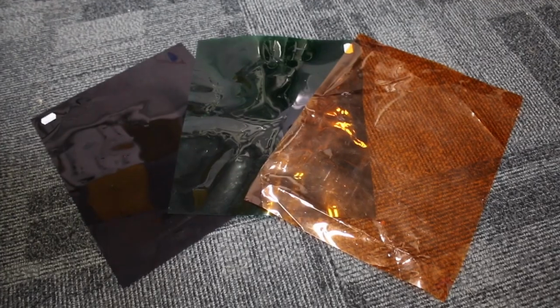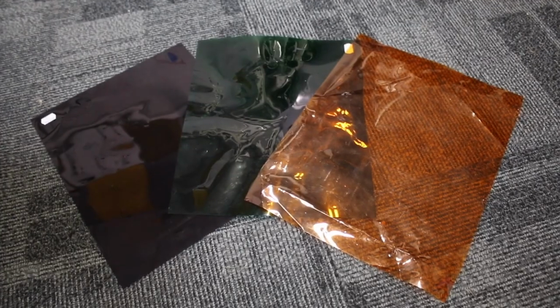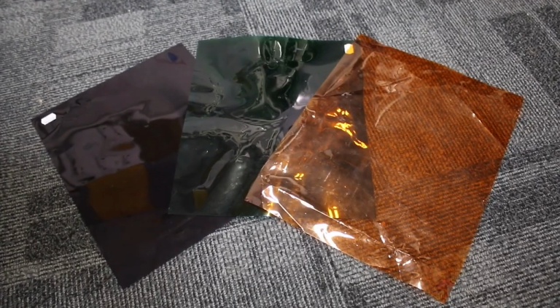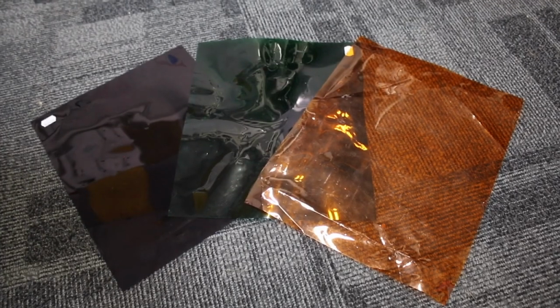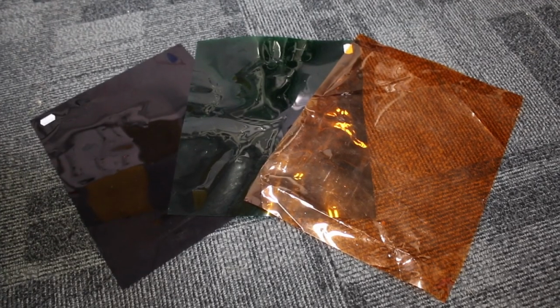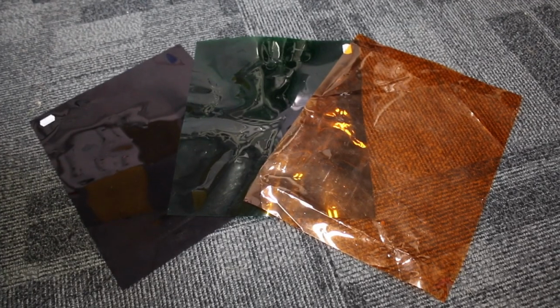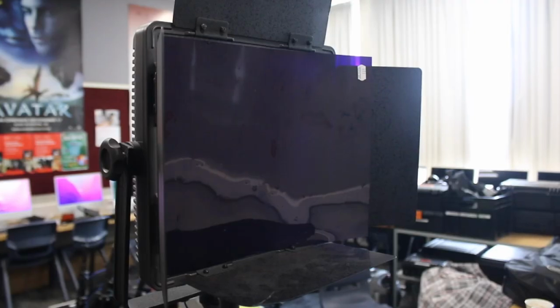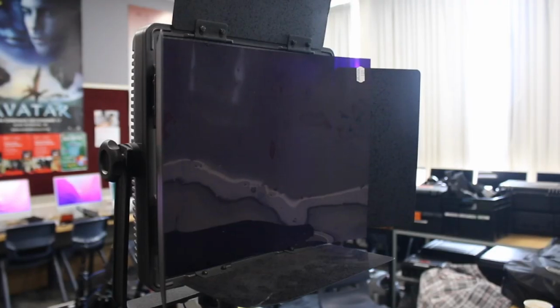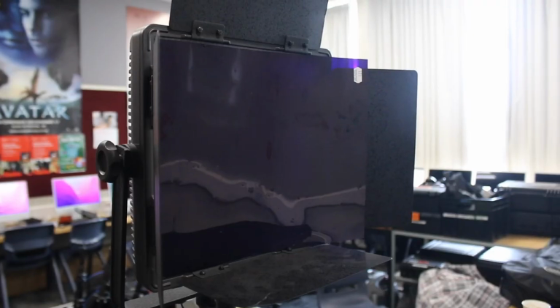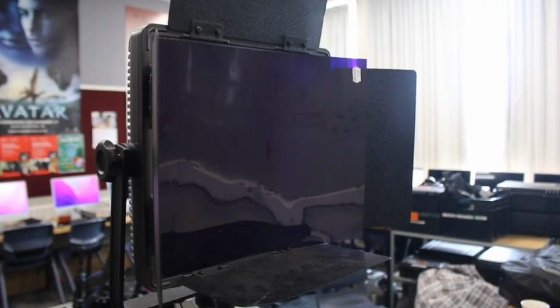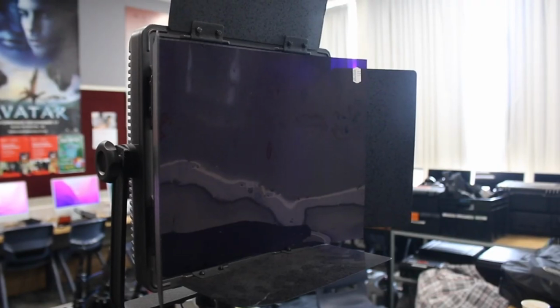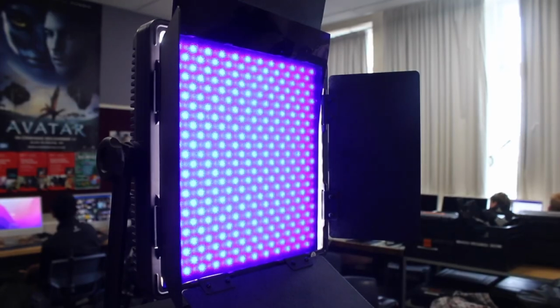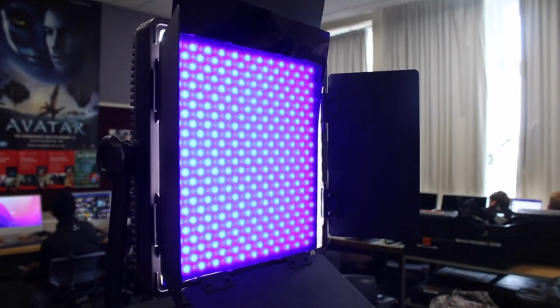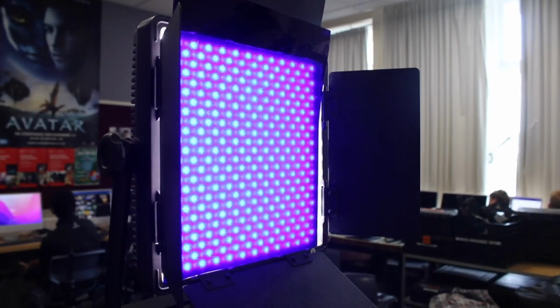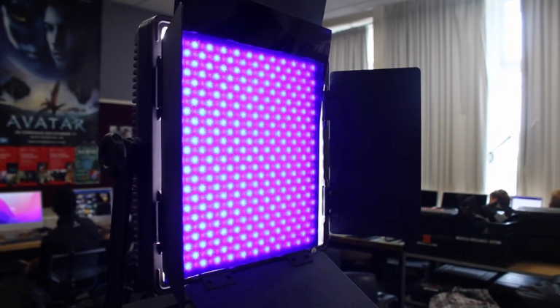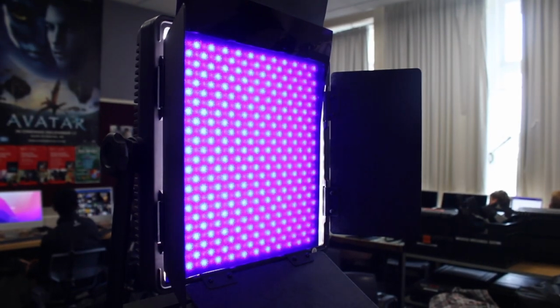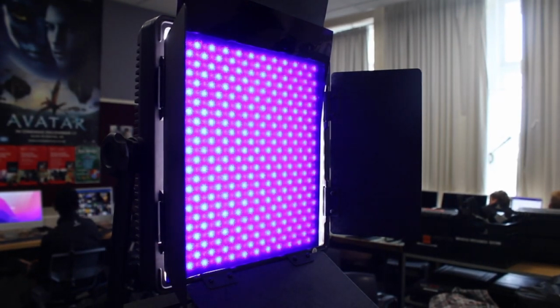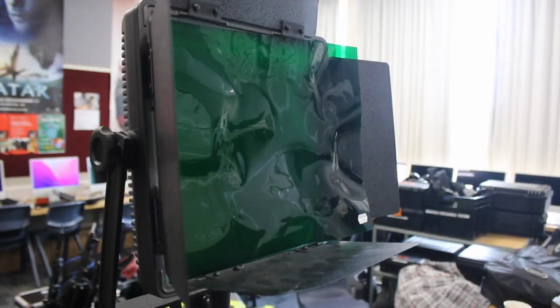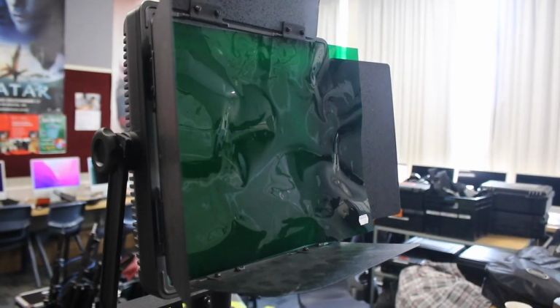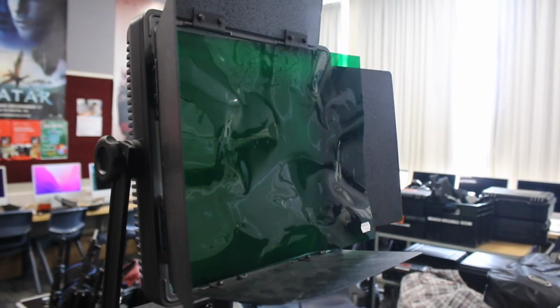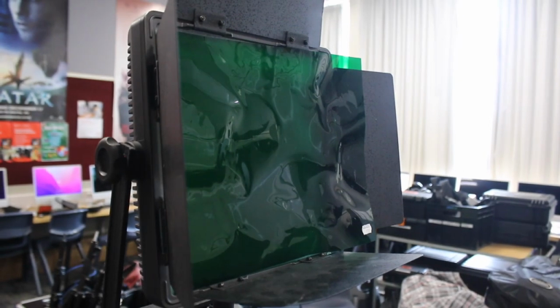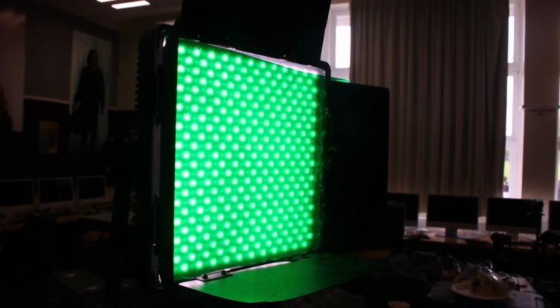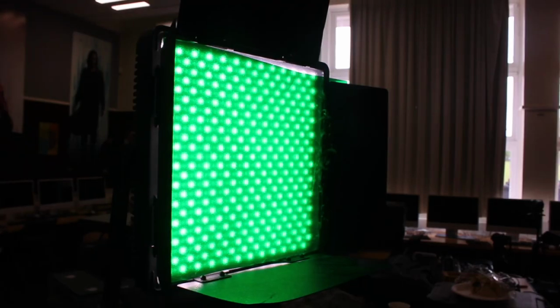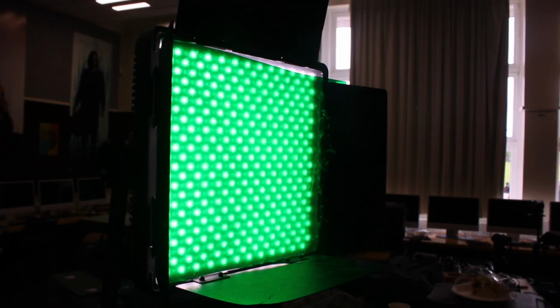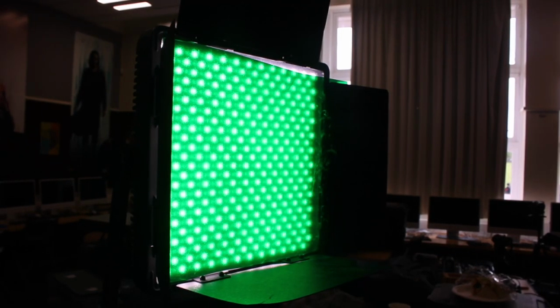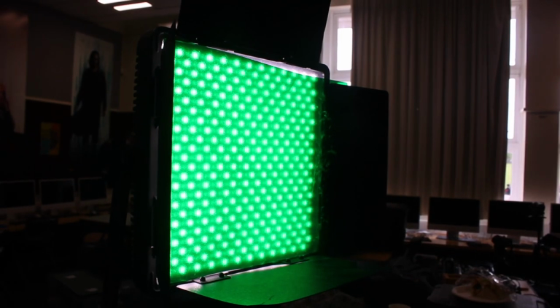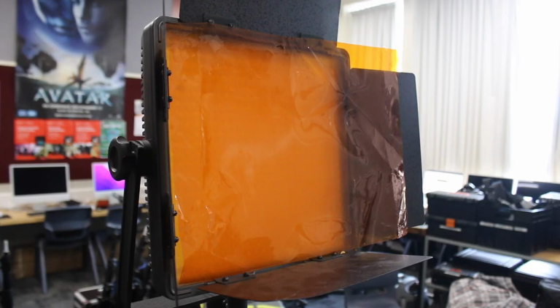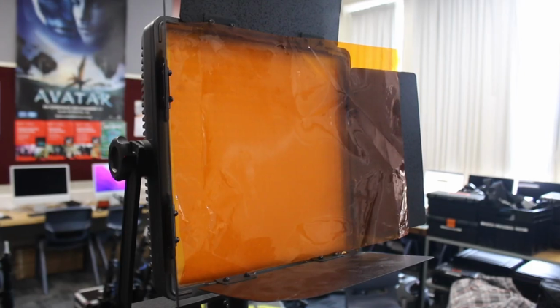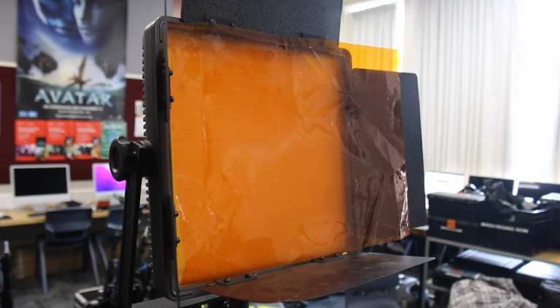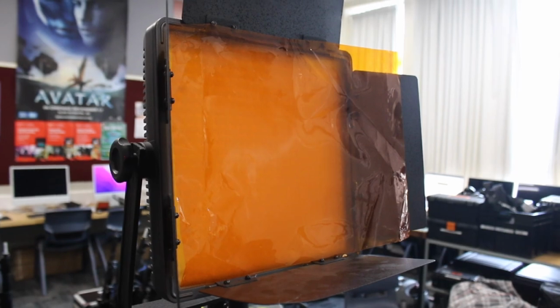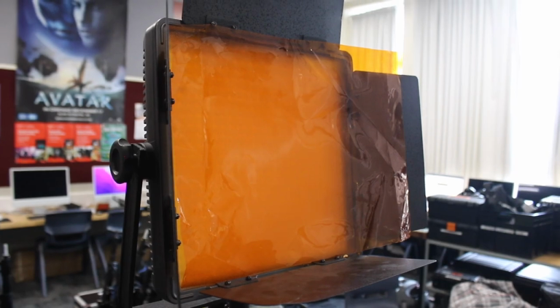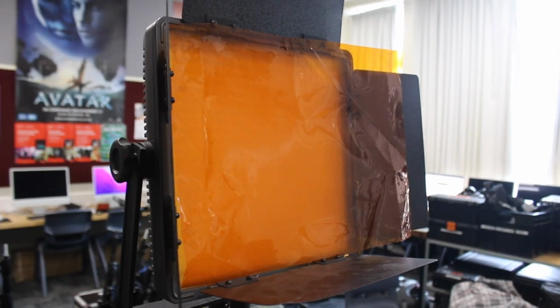Gels come in a variety of different colours and can be used over any light source to create a certain mood.